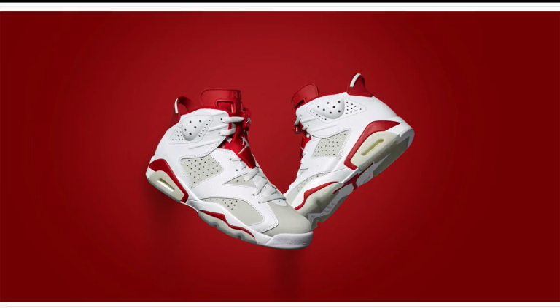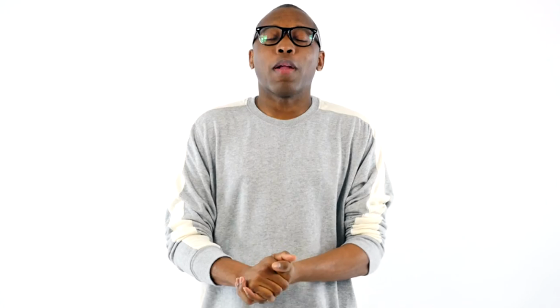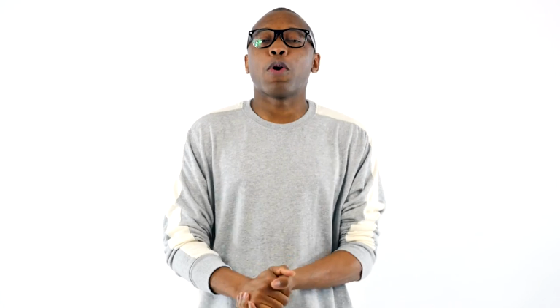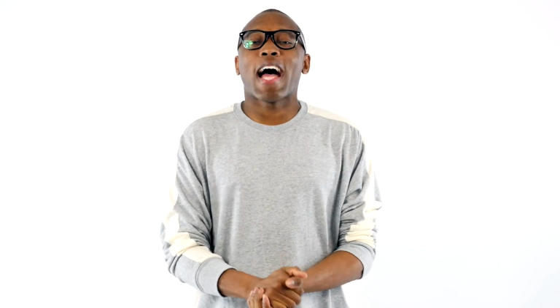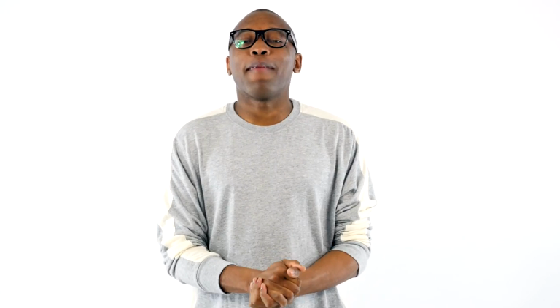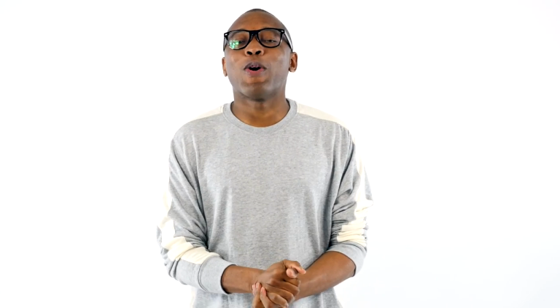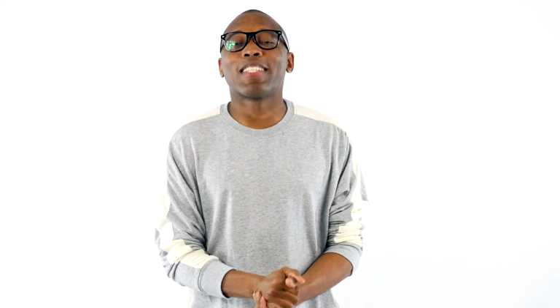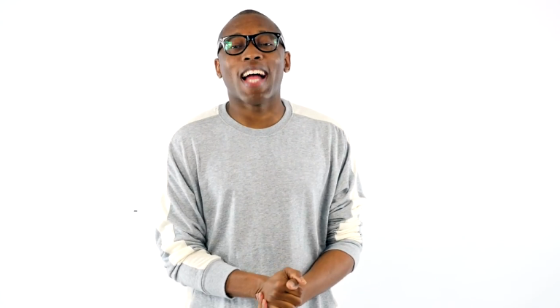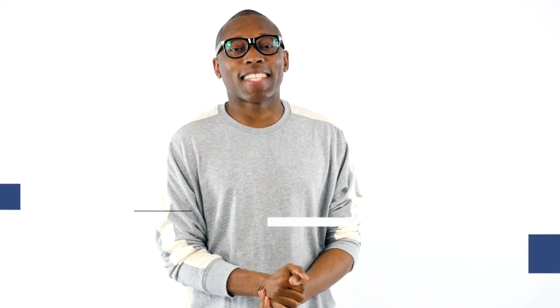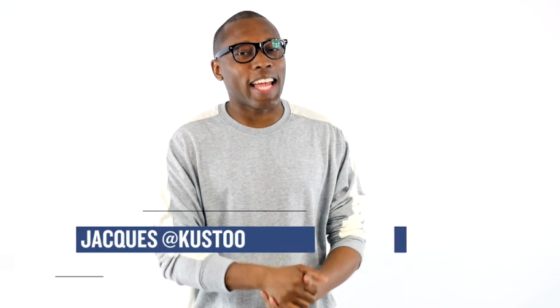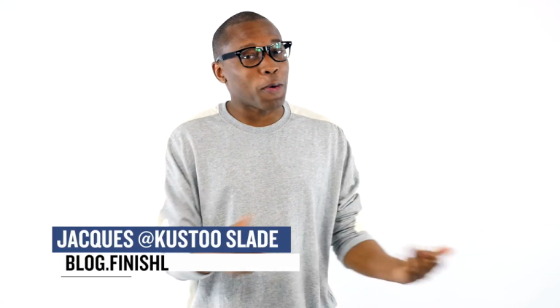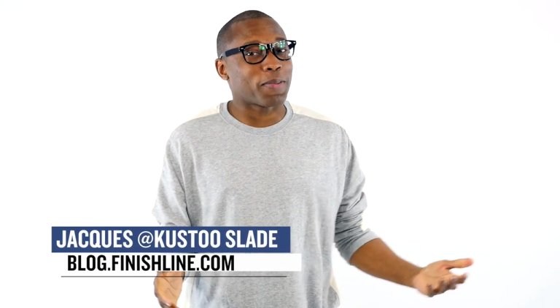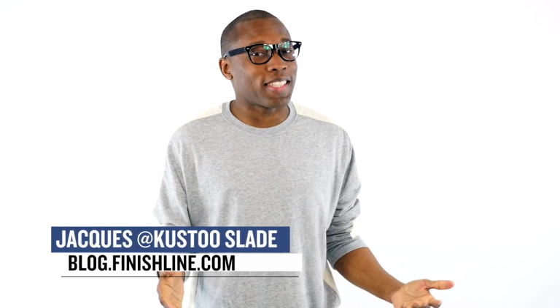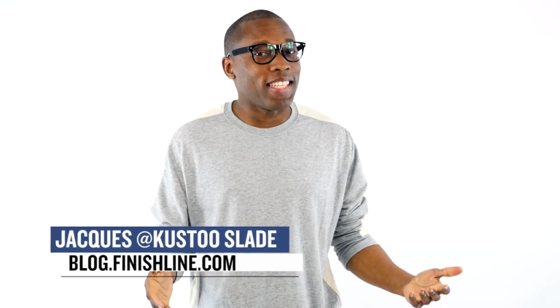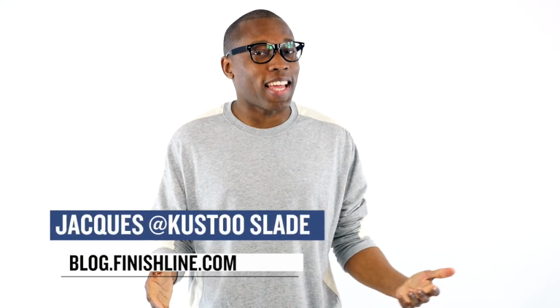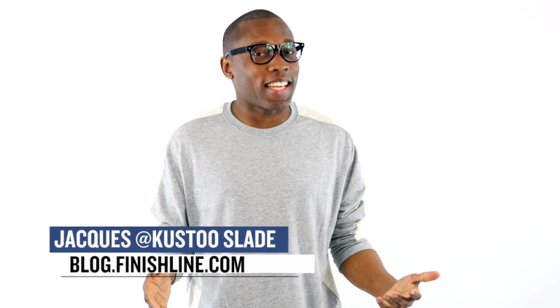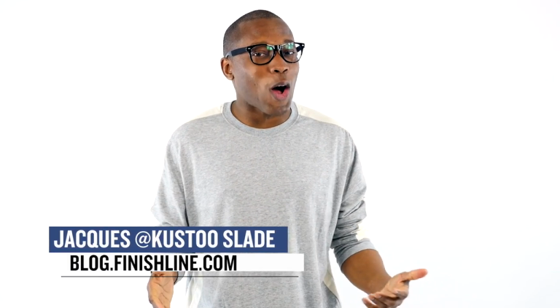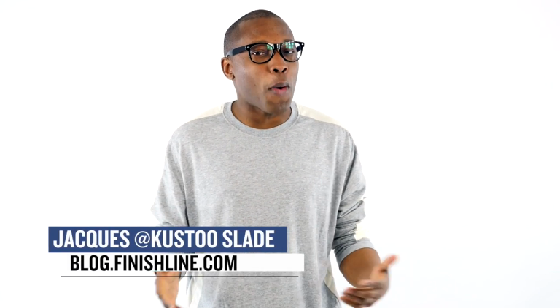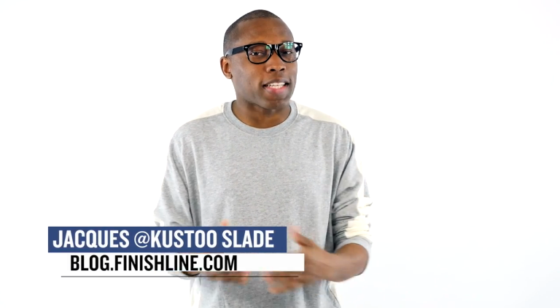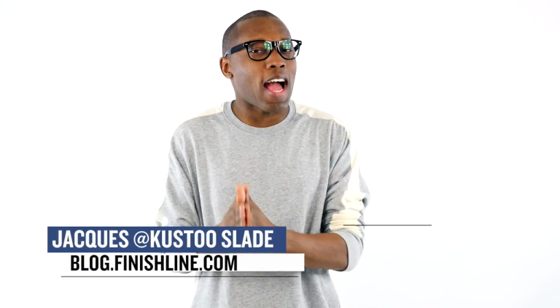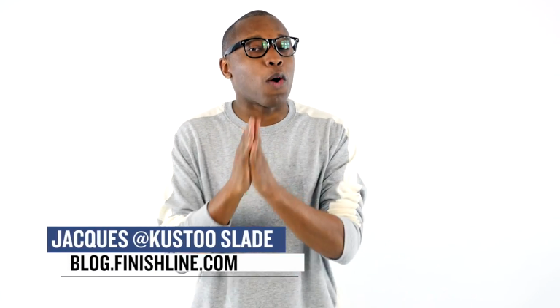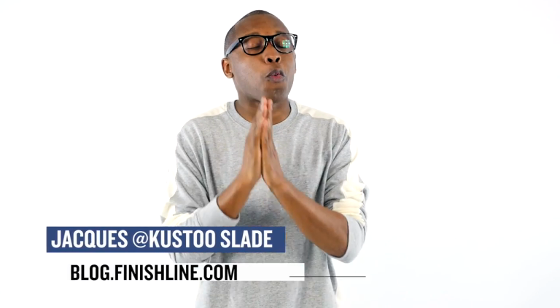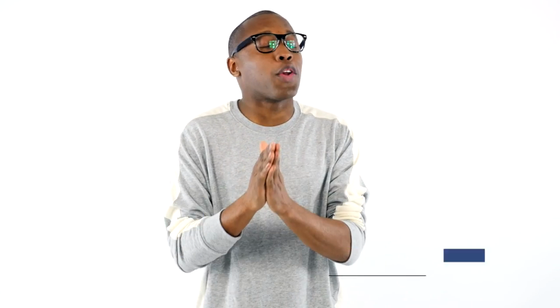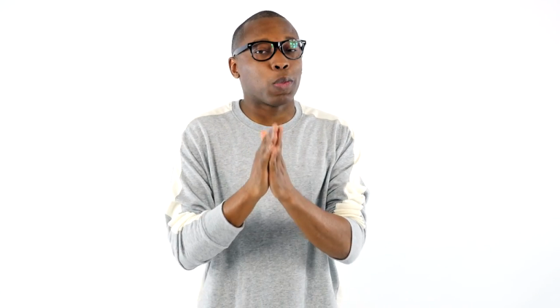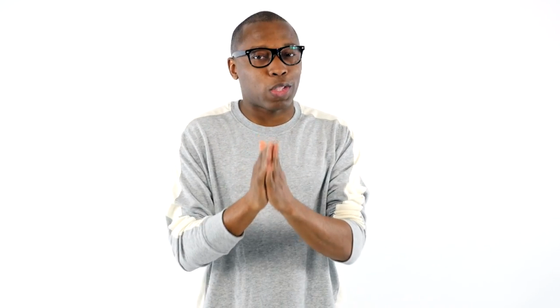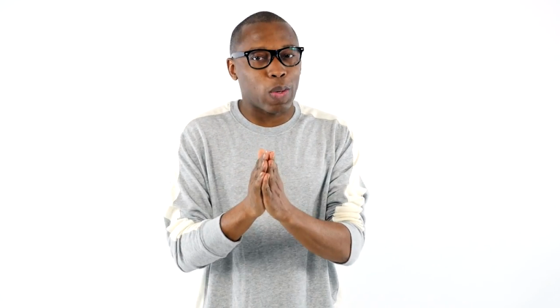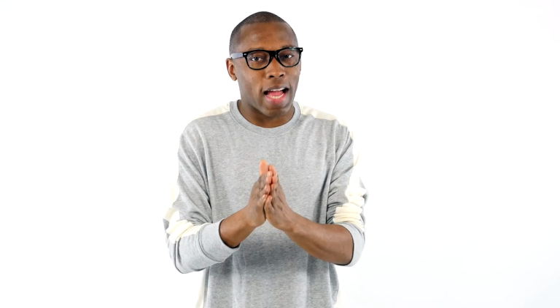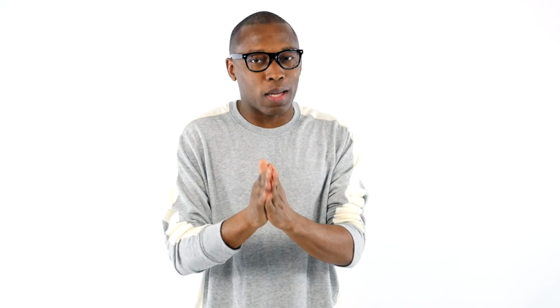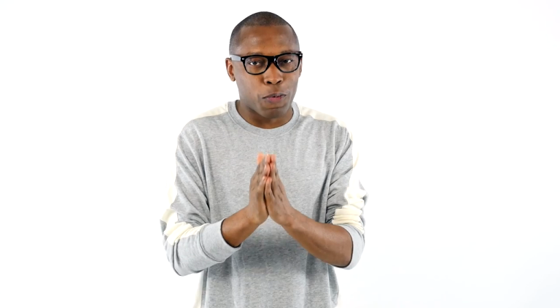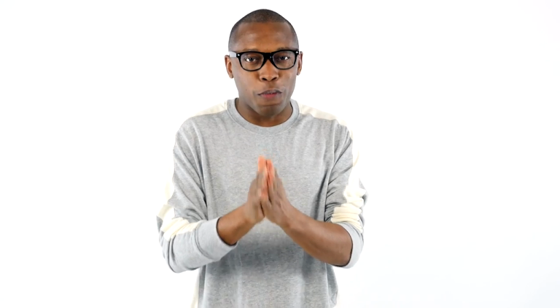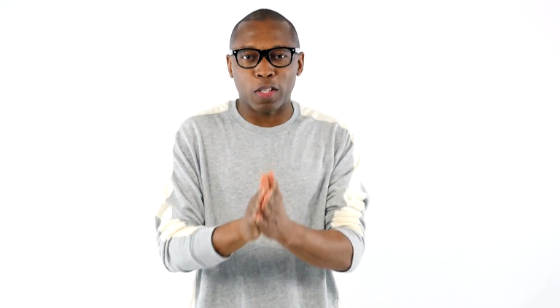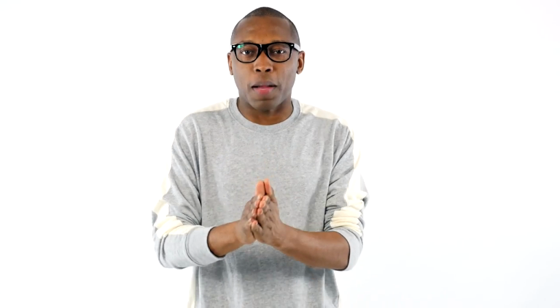What up, folks? I am your host, Jacques Slade. Welcome to the Heat Check, and as always, I have a wonderful show lined up for you.